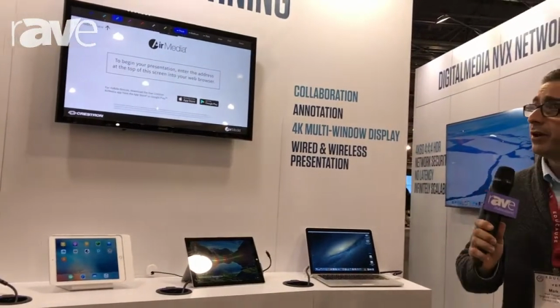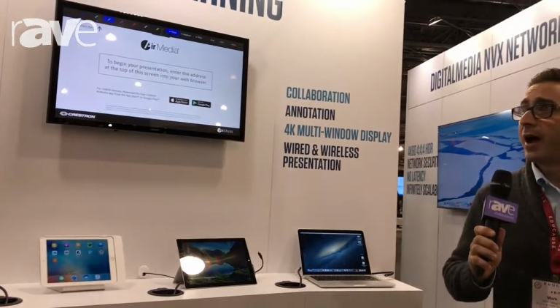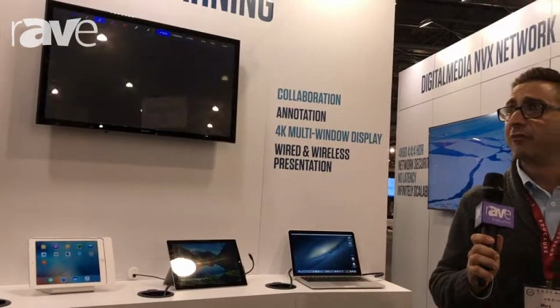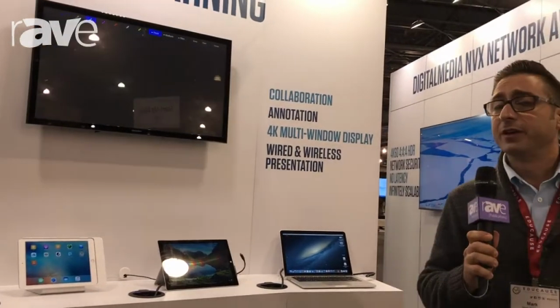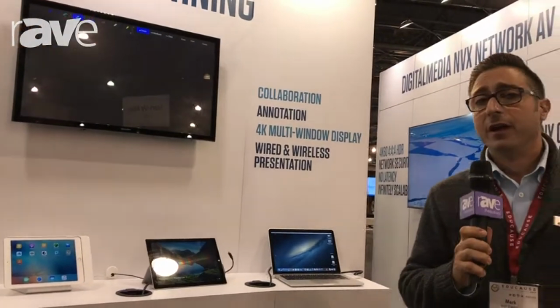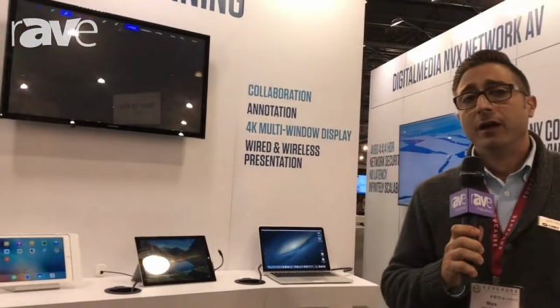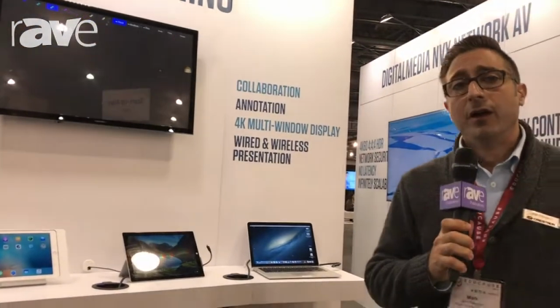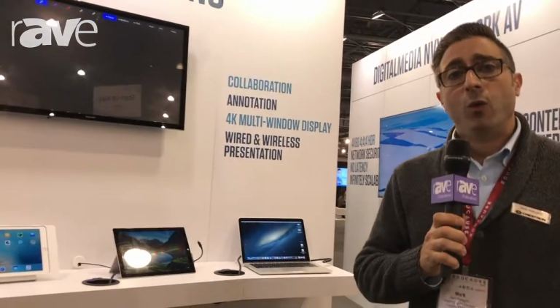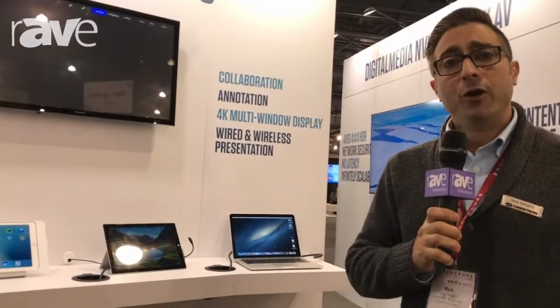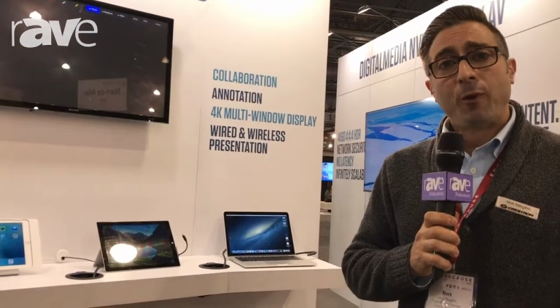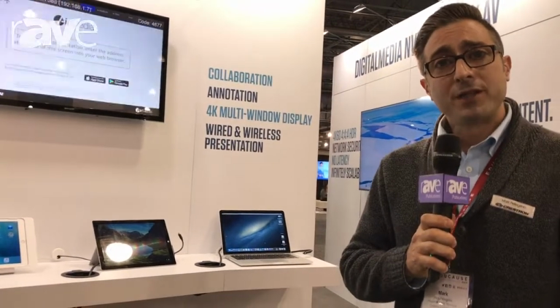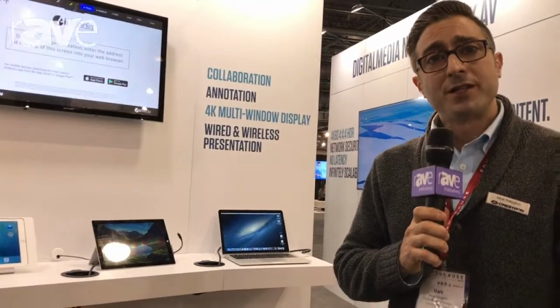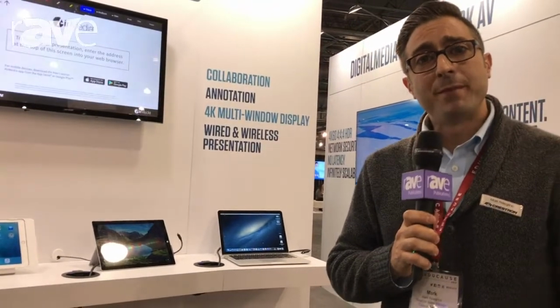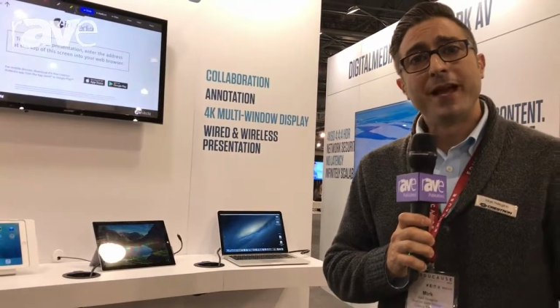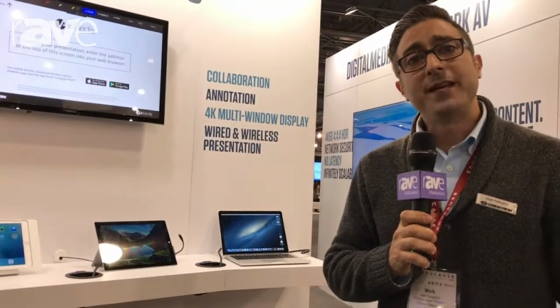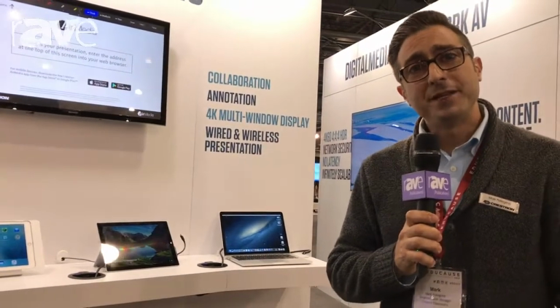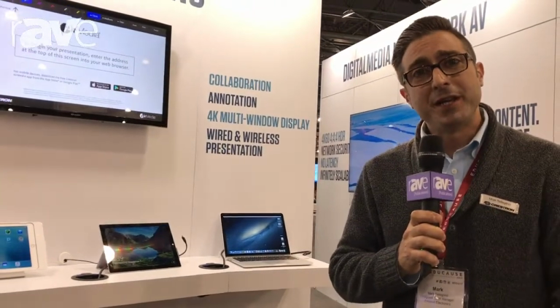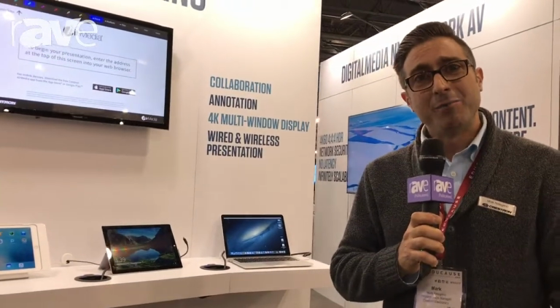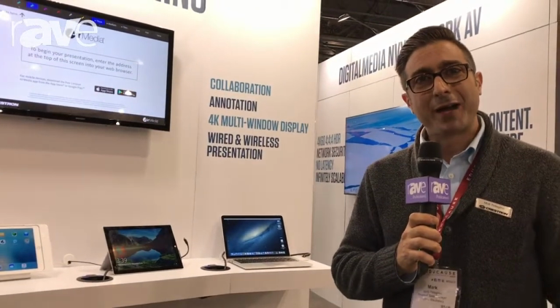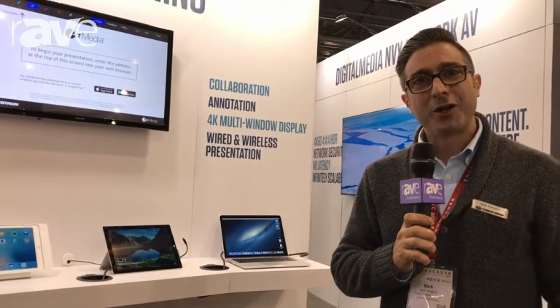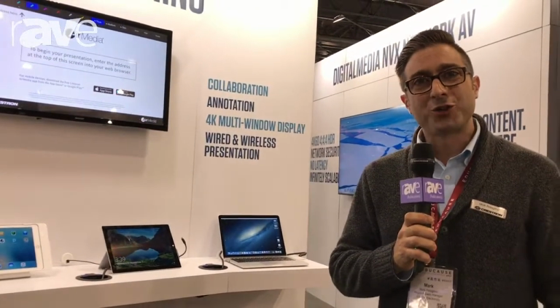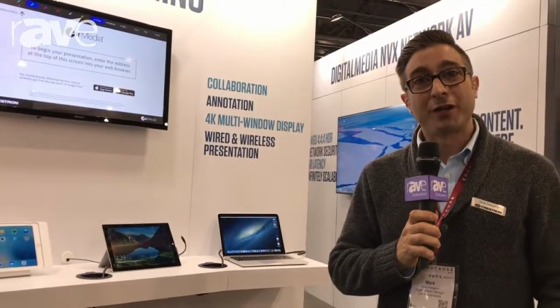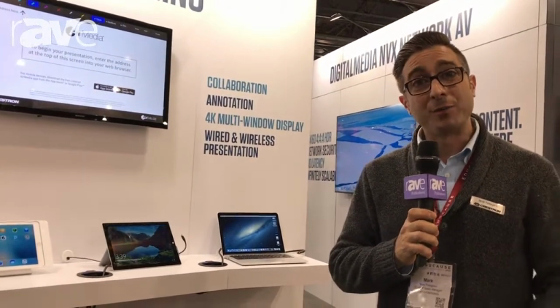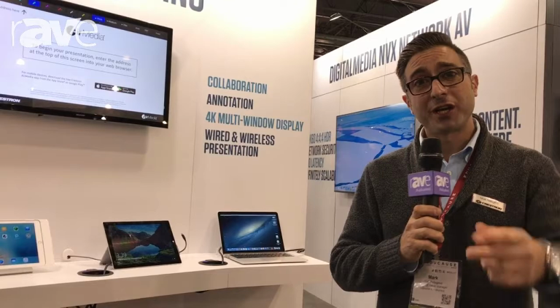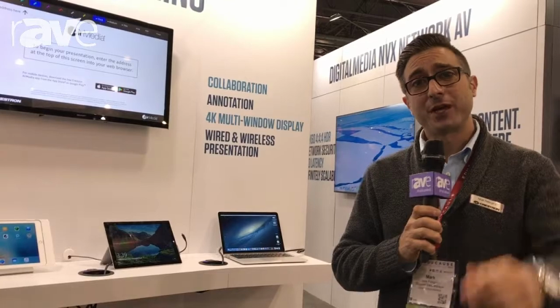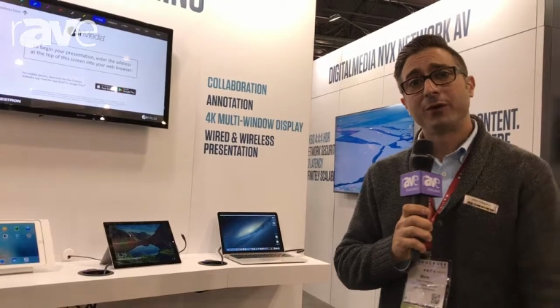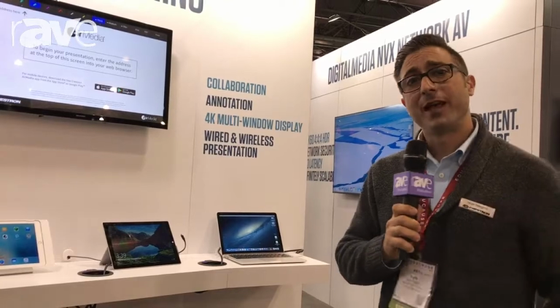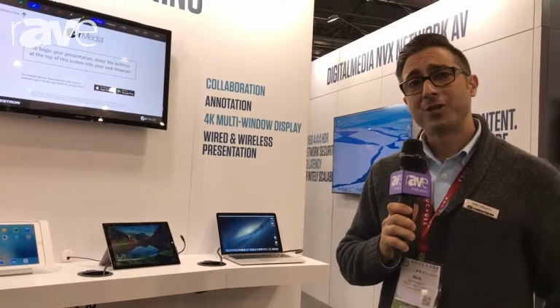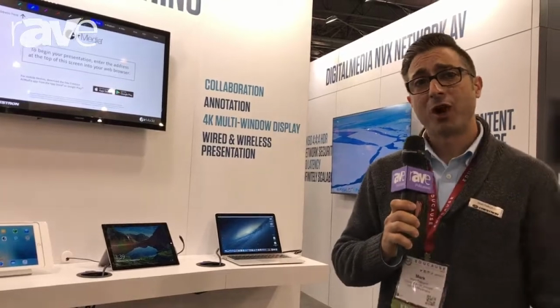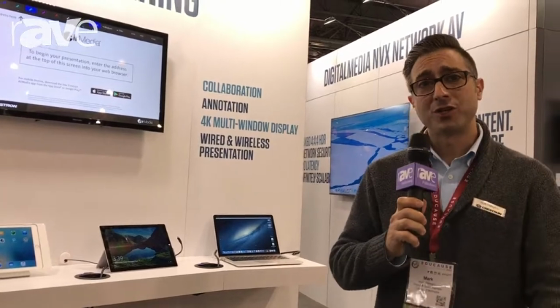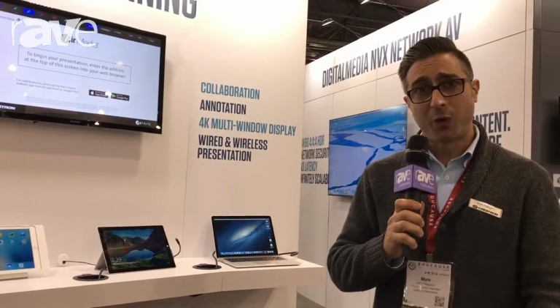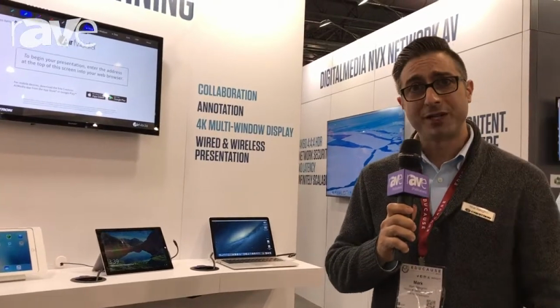There you have it — window processing made easy by Crestron. Come check us out at Educause 2017.